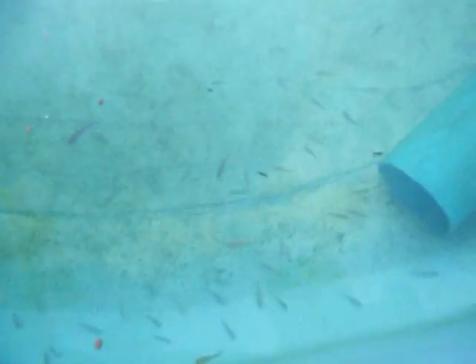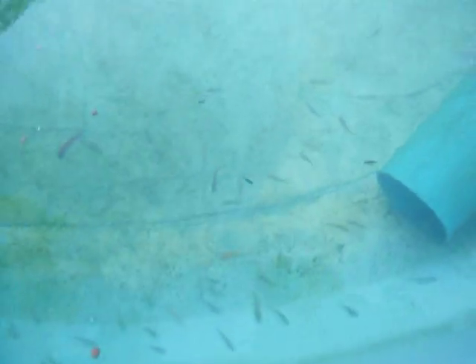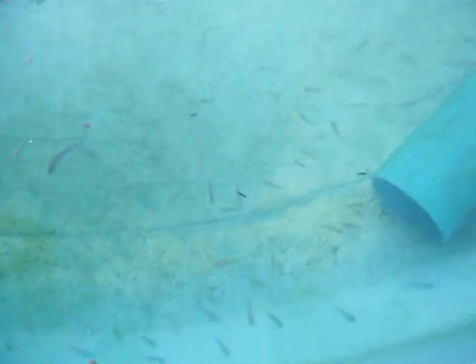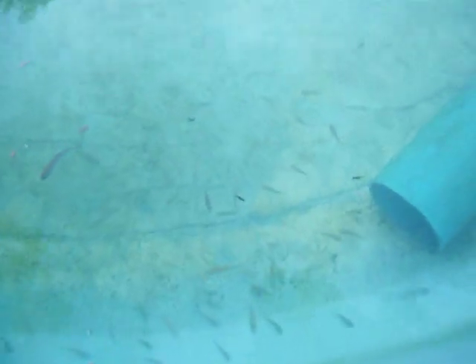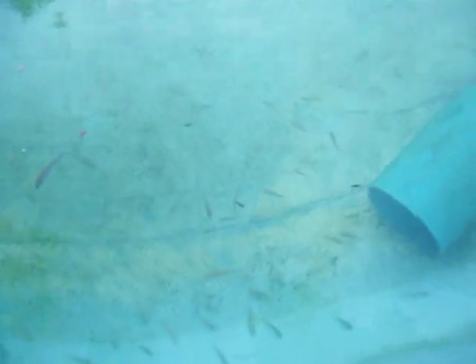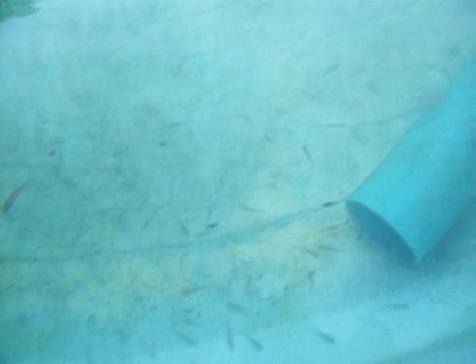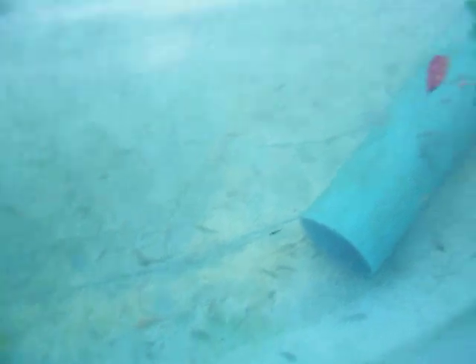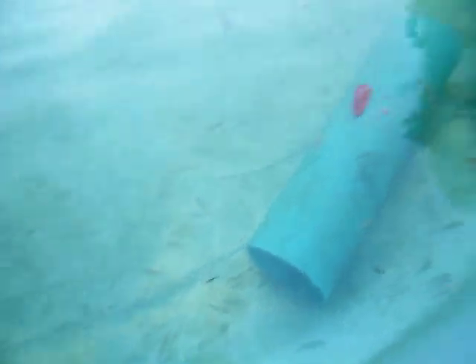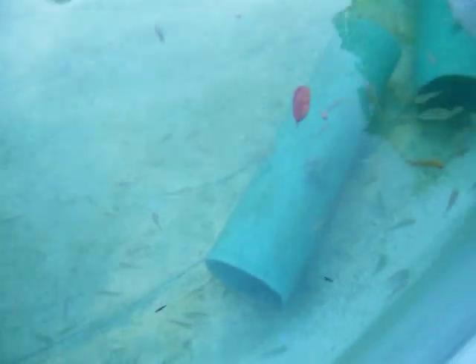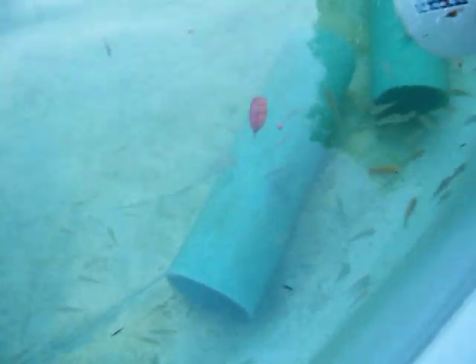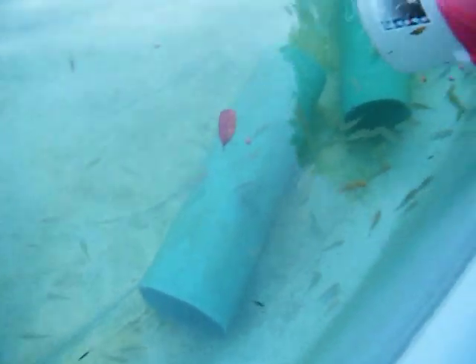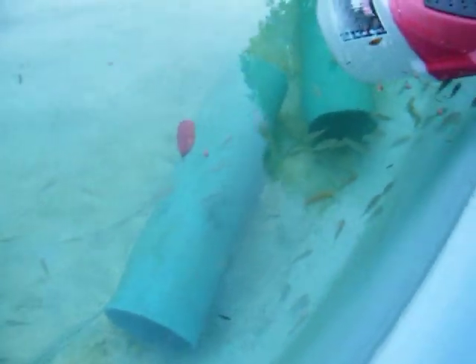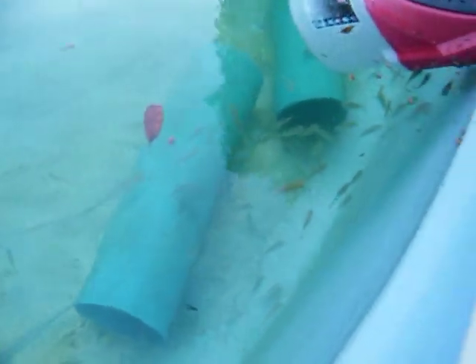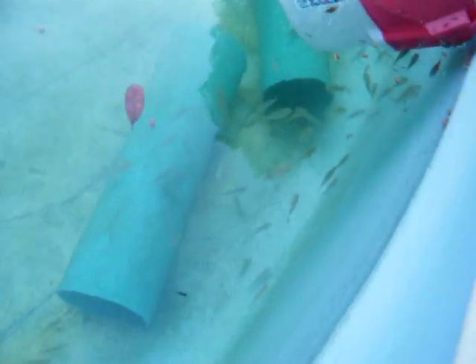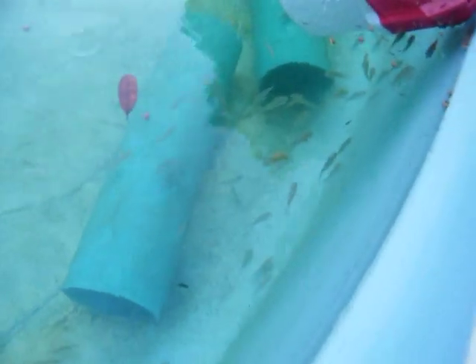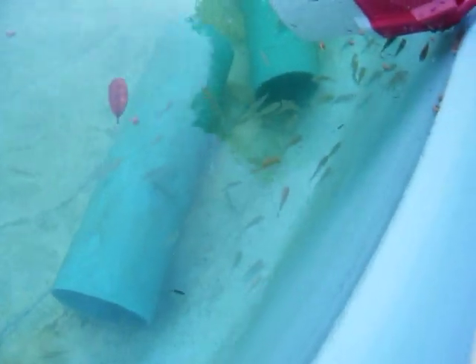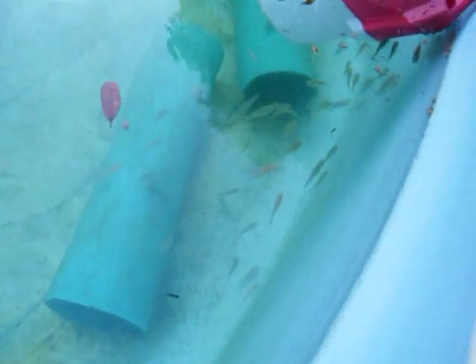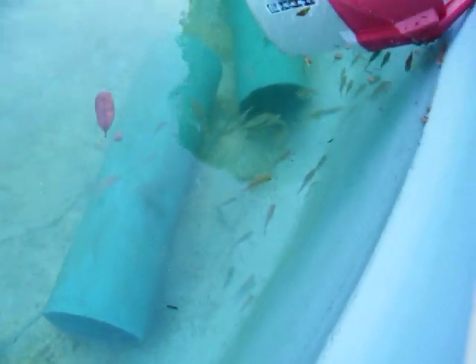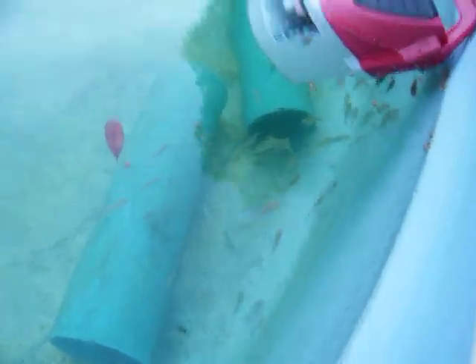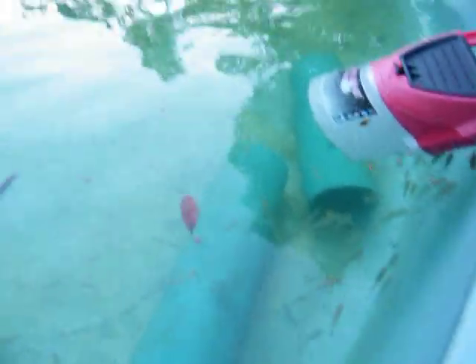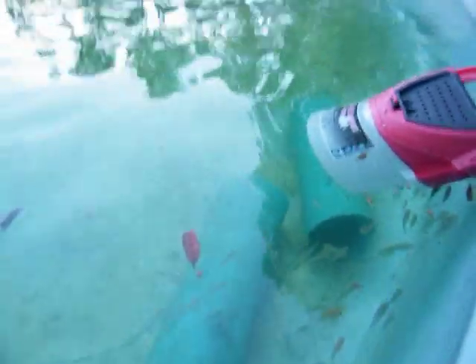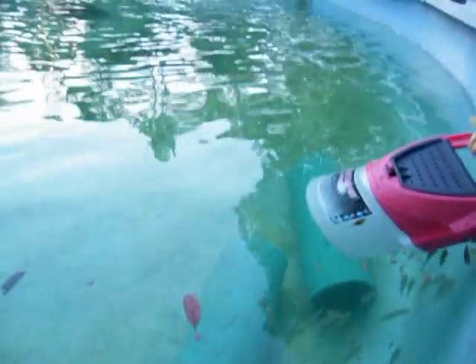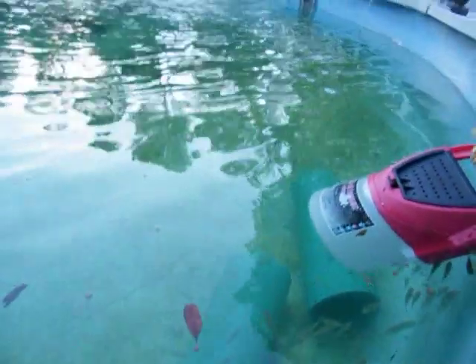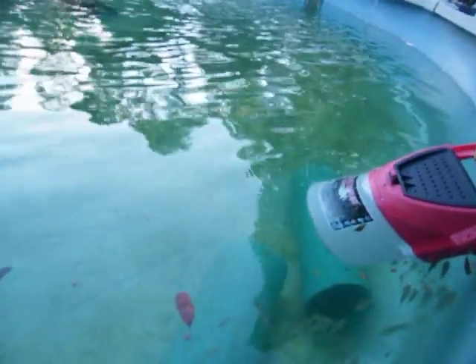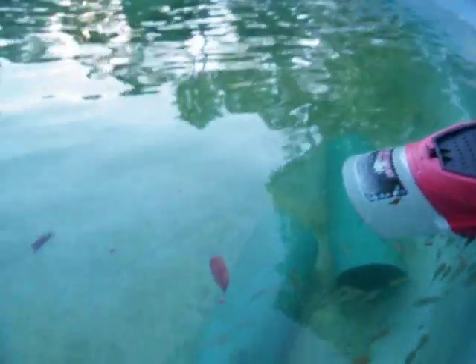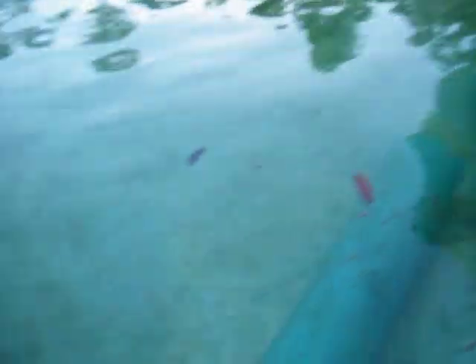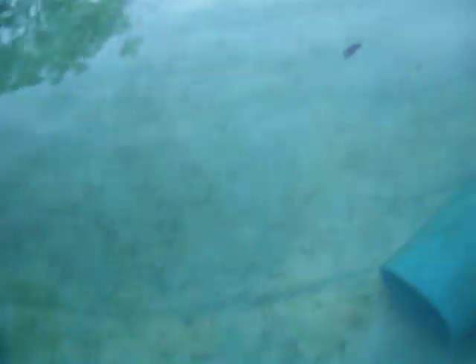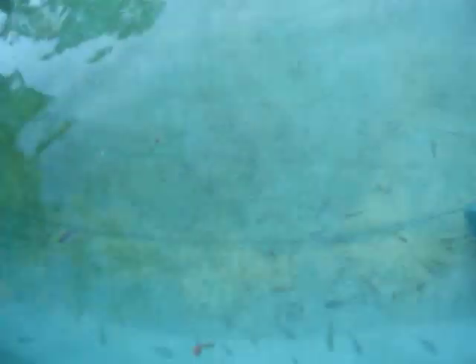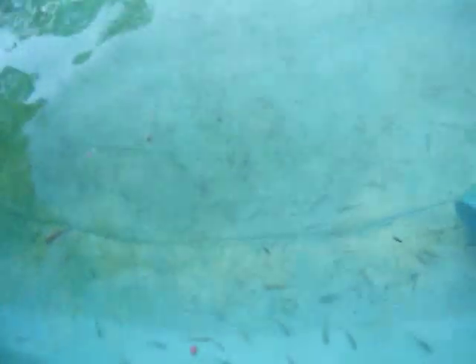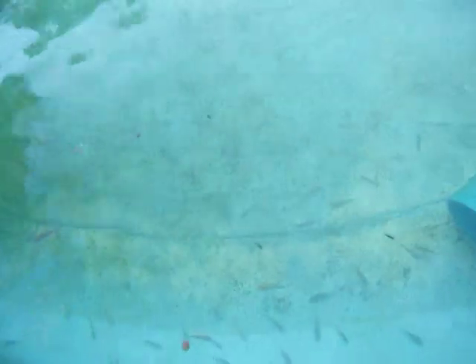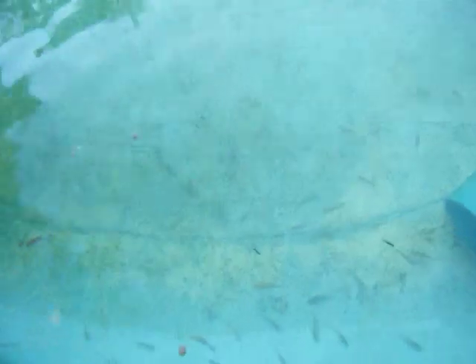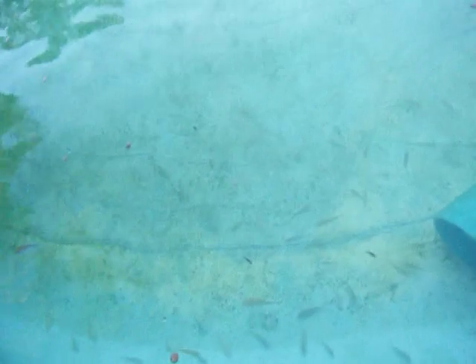Hey, fishy, fishy, fishy. I'm loving it.